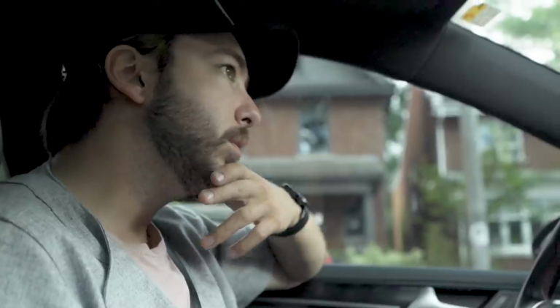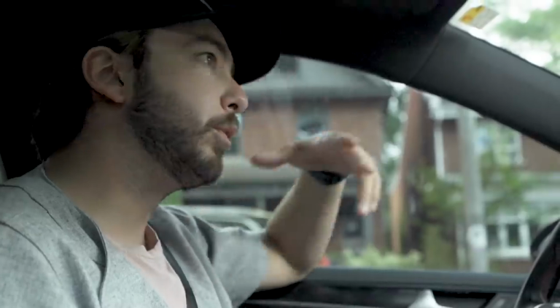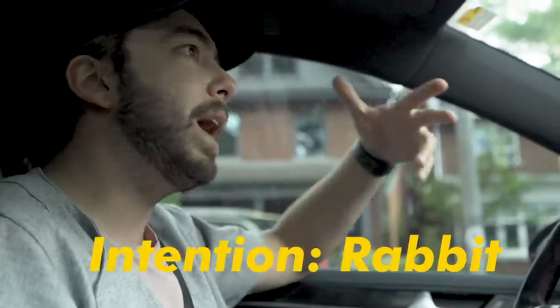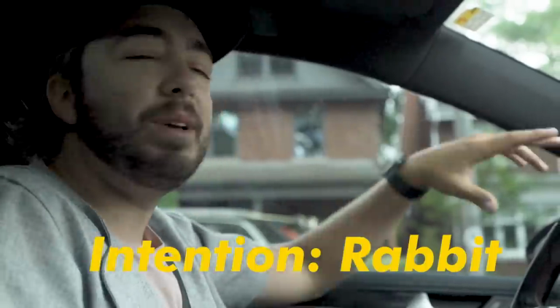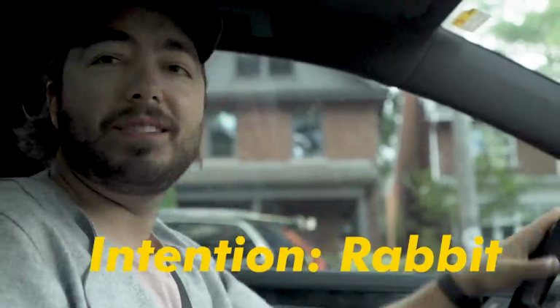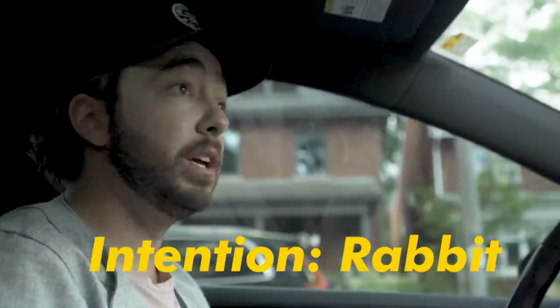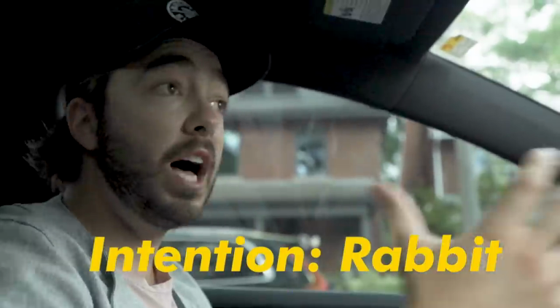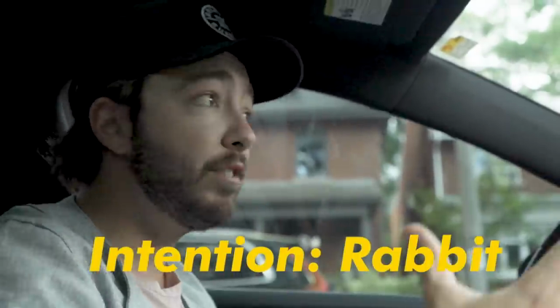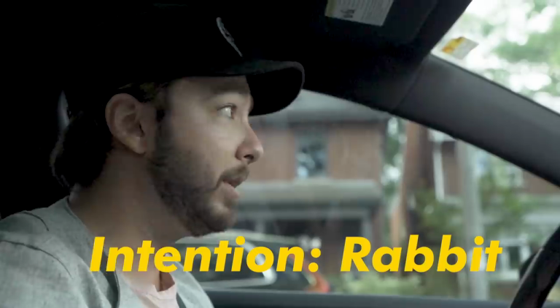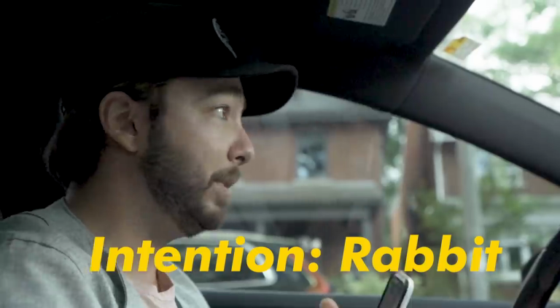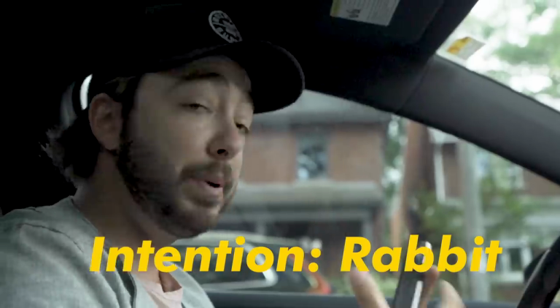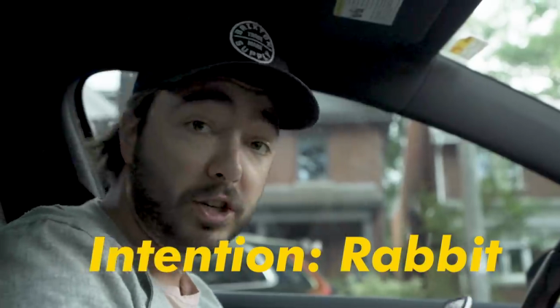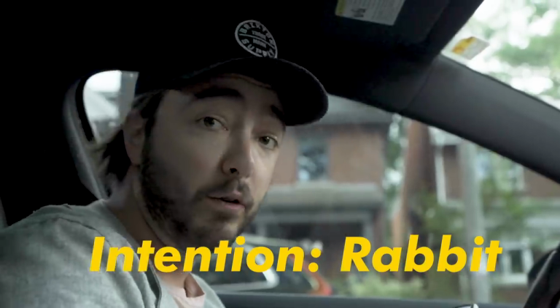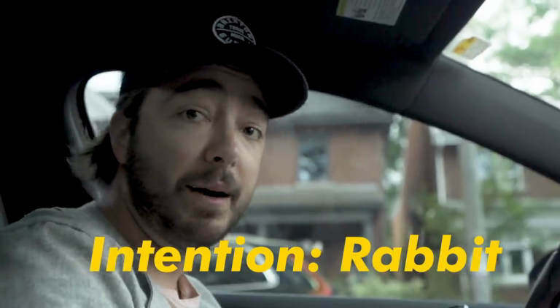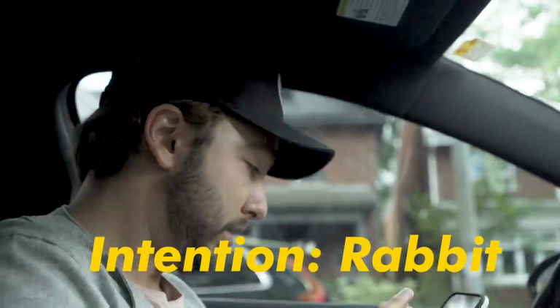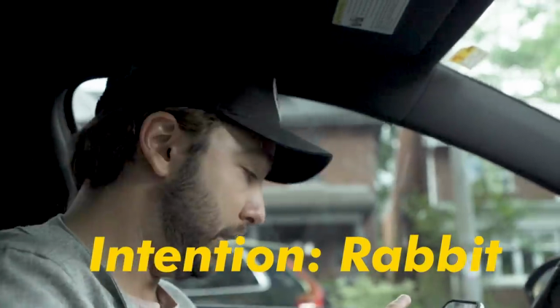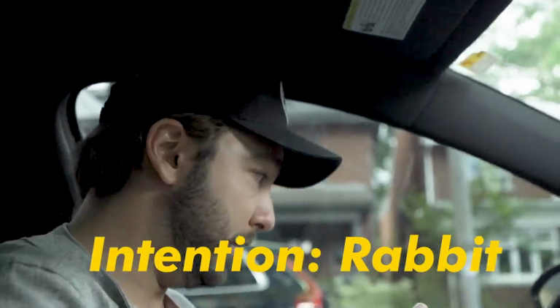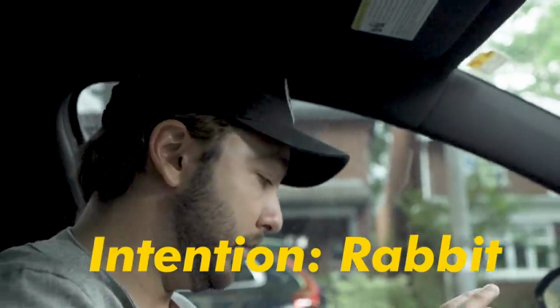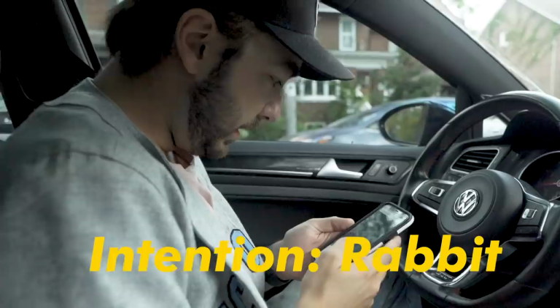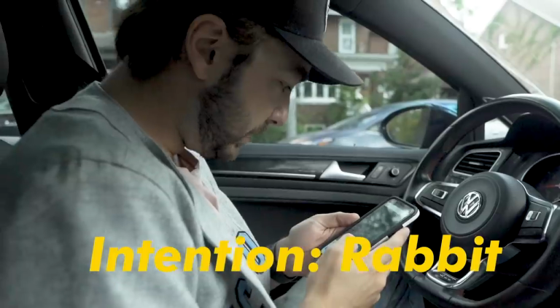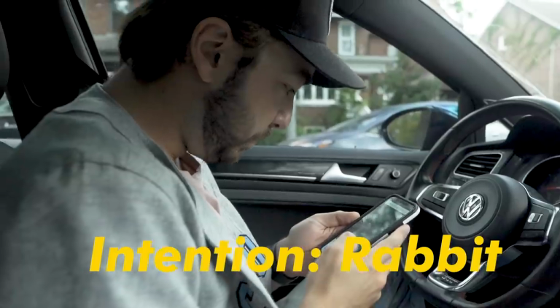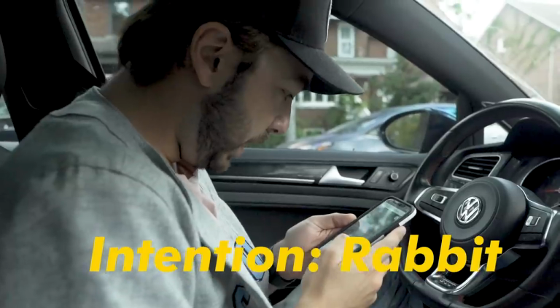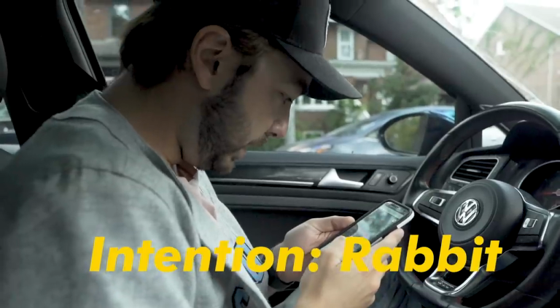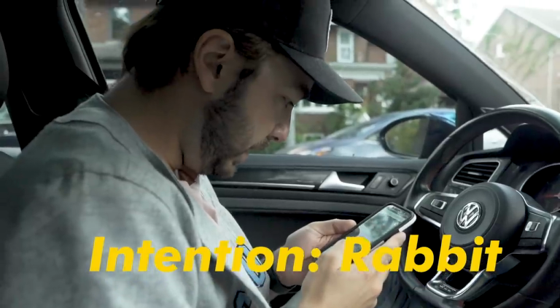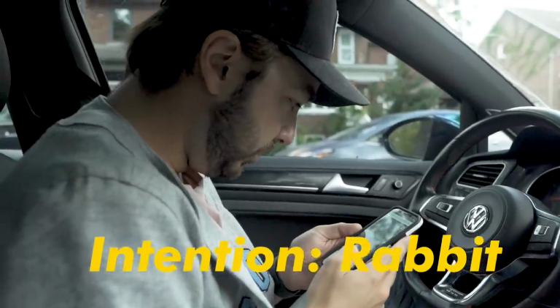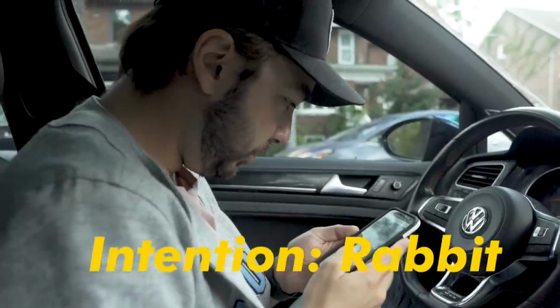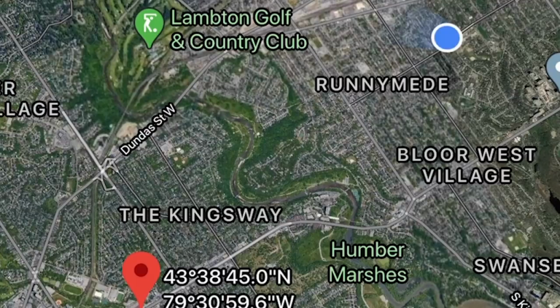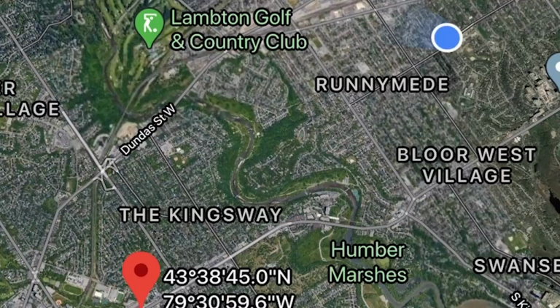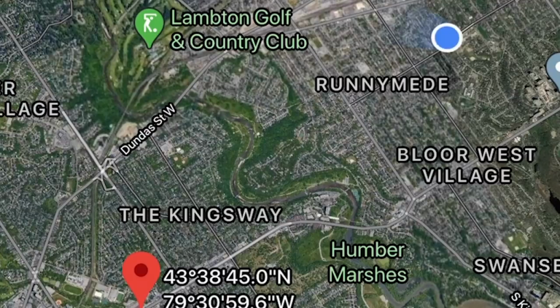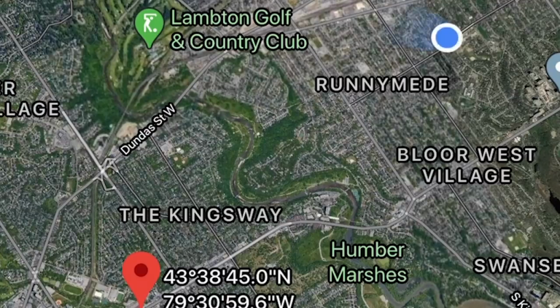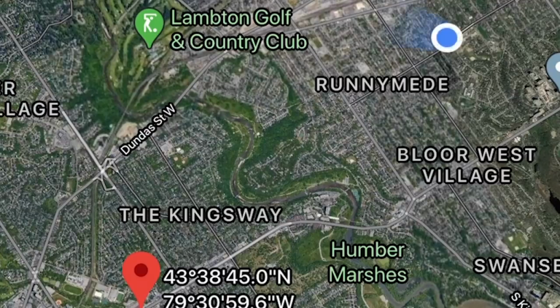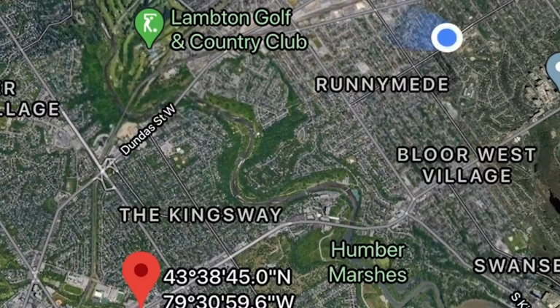One last one. What about a rabbit? Could be a live rabbit, could be a picture of a rabbit. Alright, here we go. The next spot is right there.